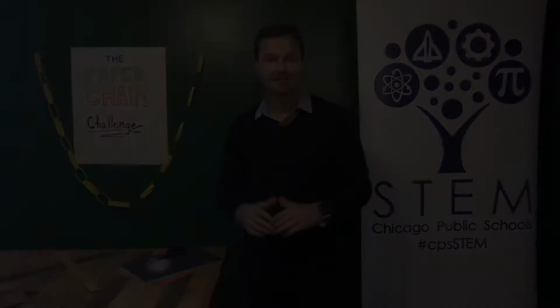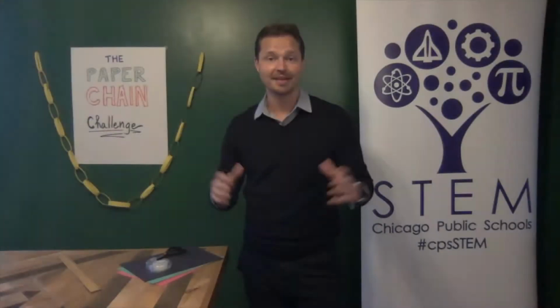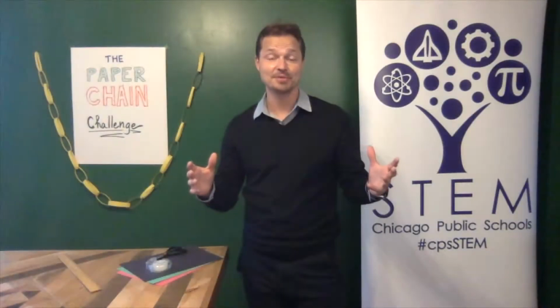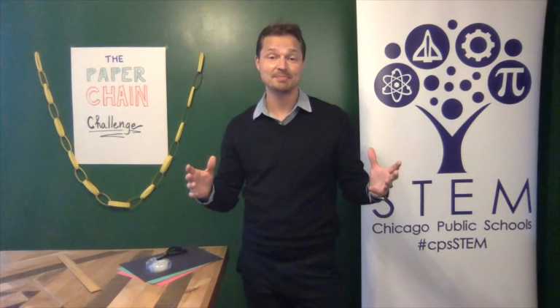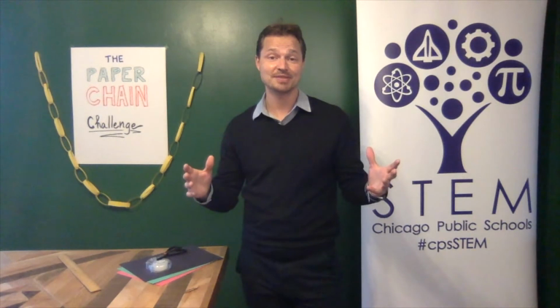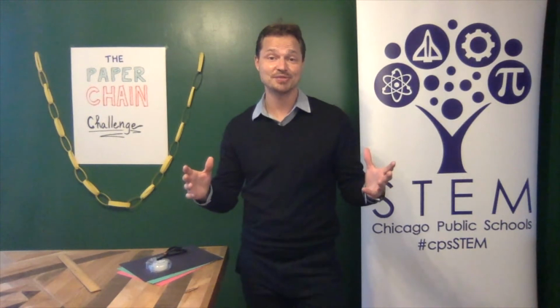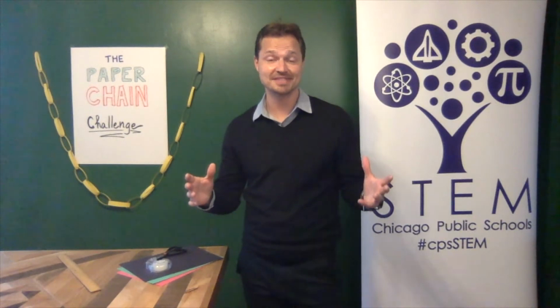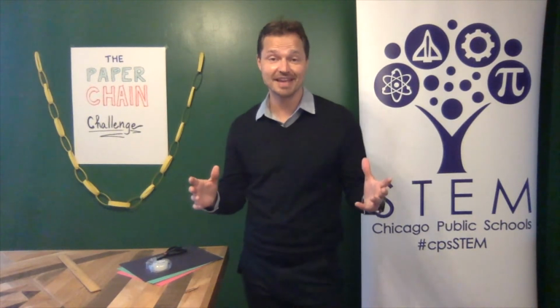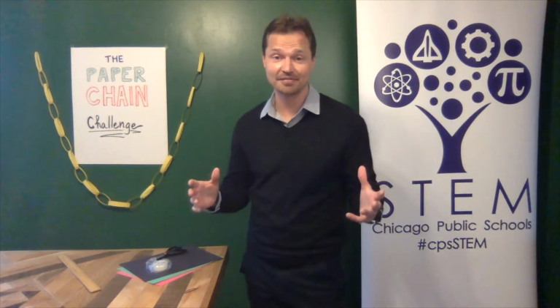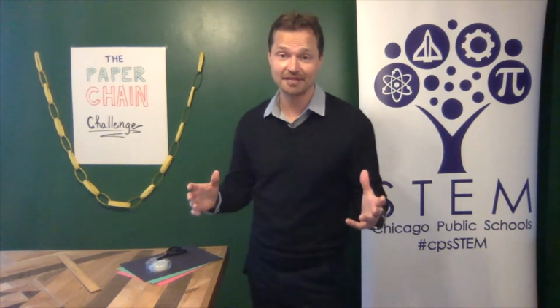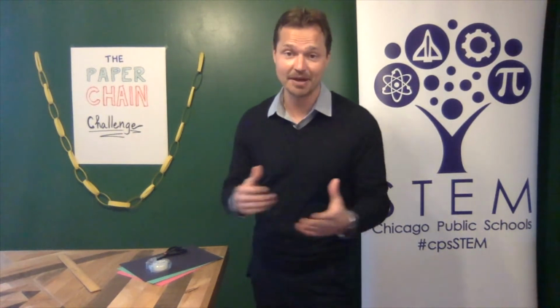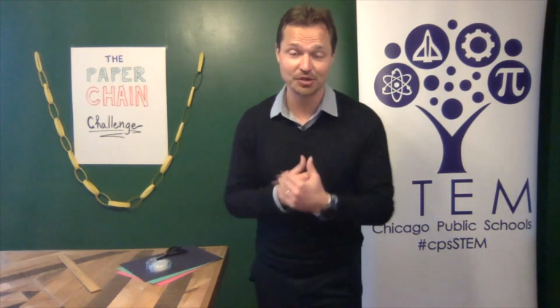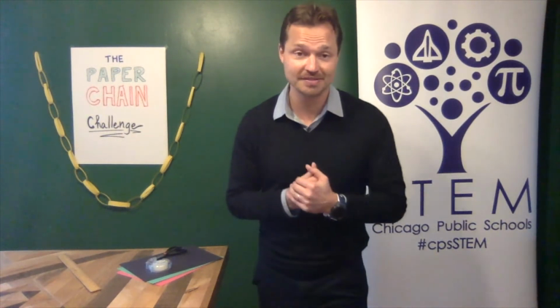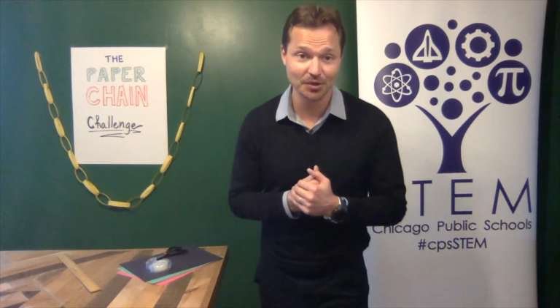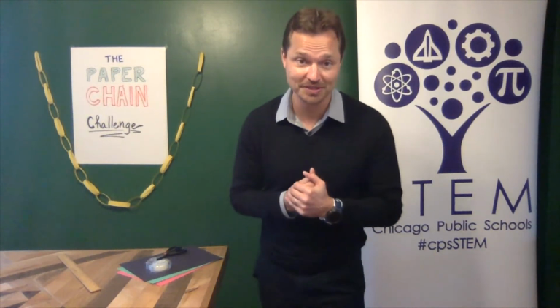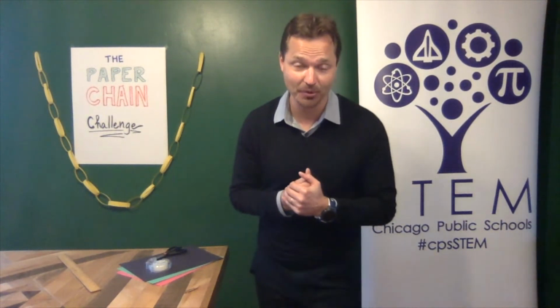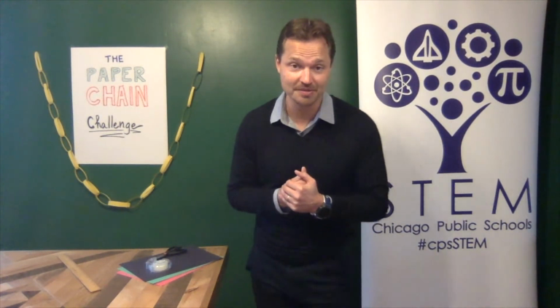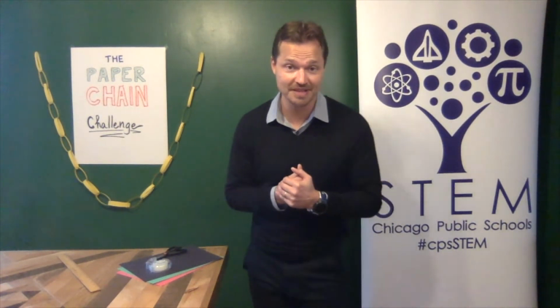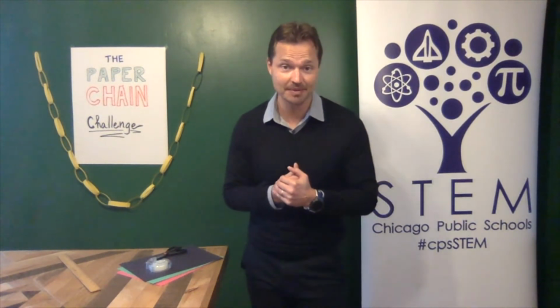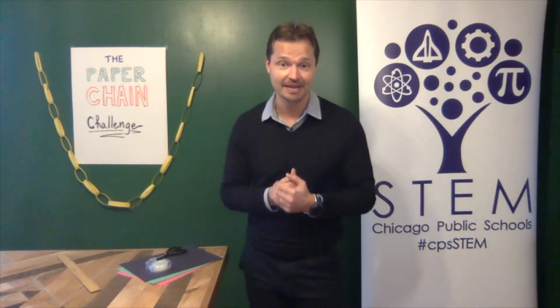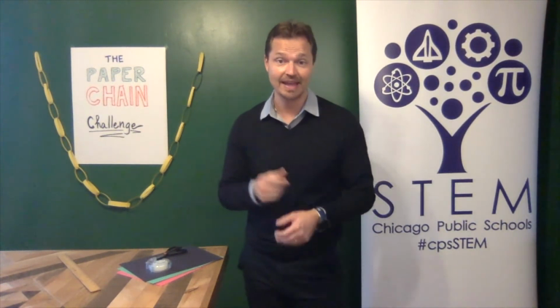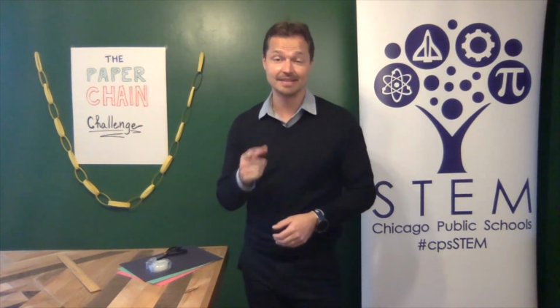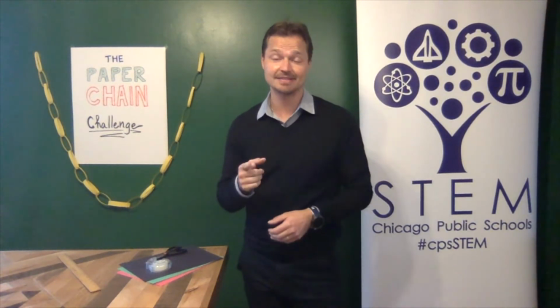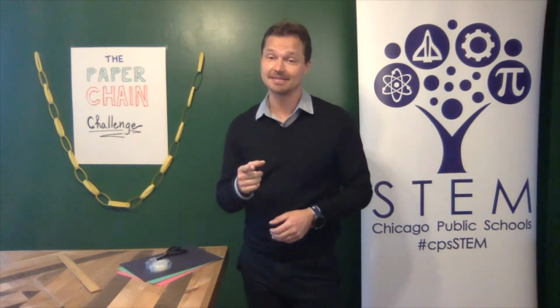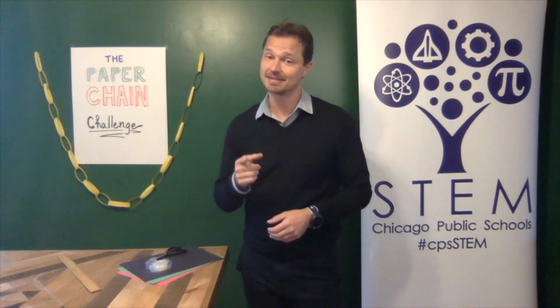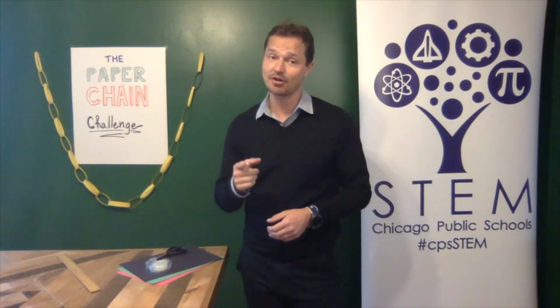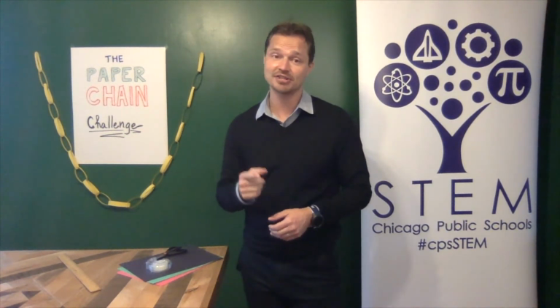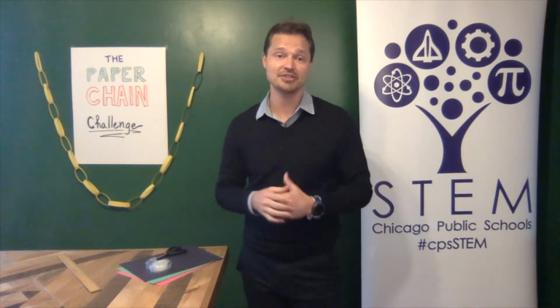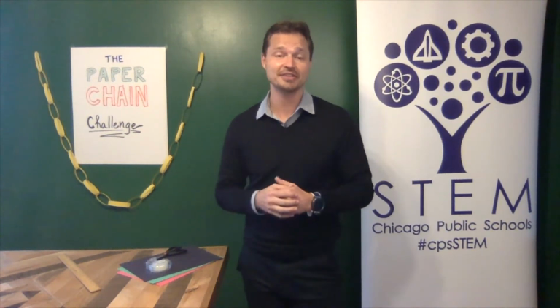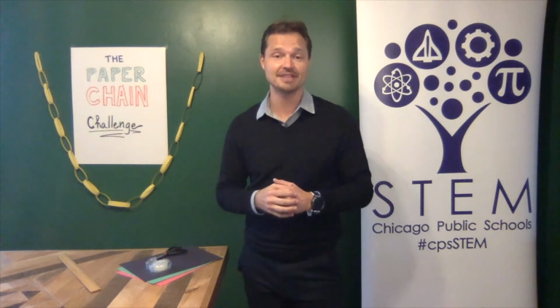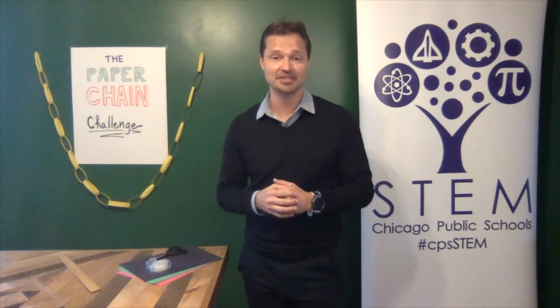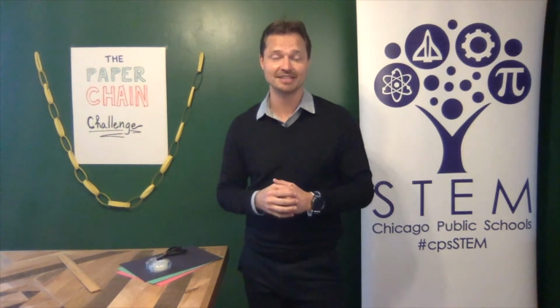Hello, CPF students and staff. I'm Andre Westel with the Department of STEM, and this is the March Engineering Design Challenge.